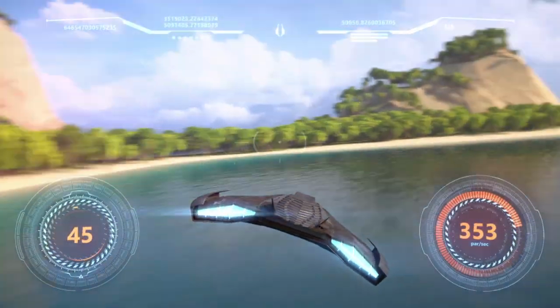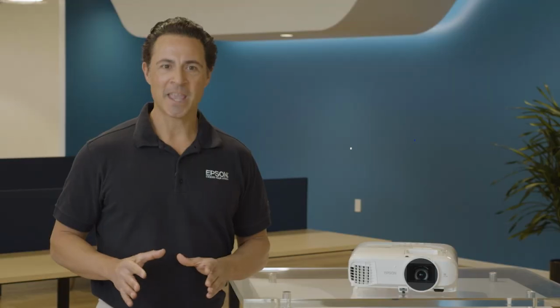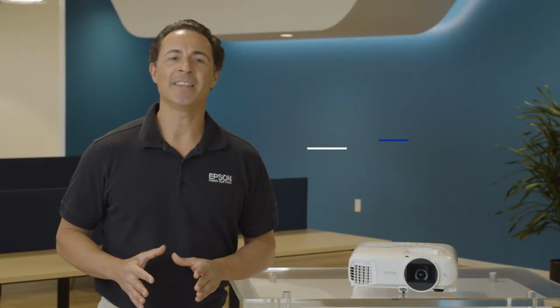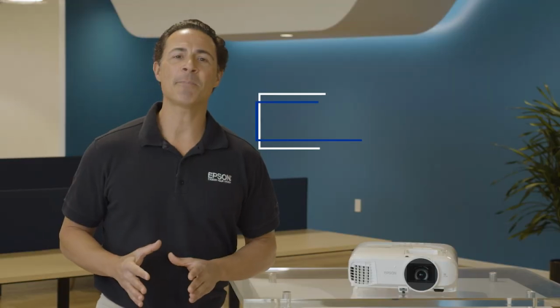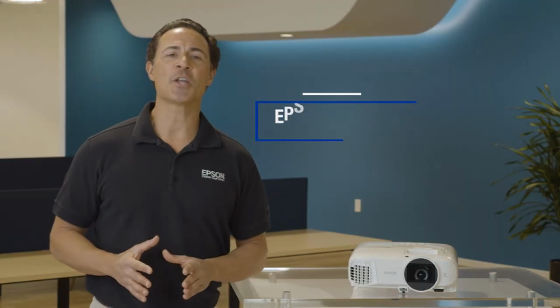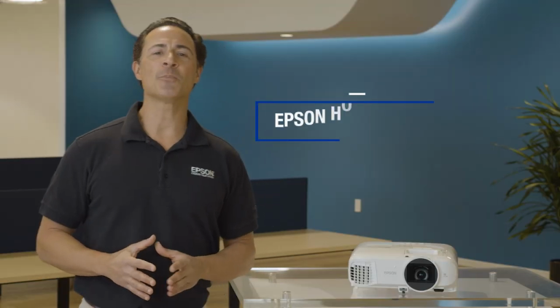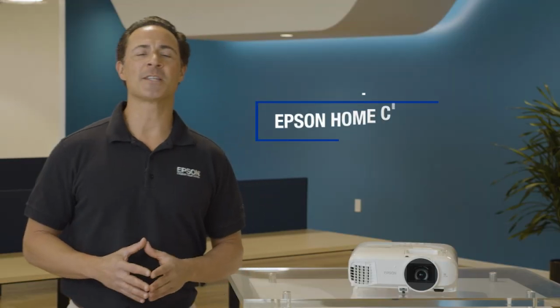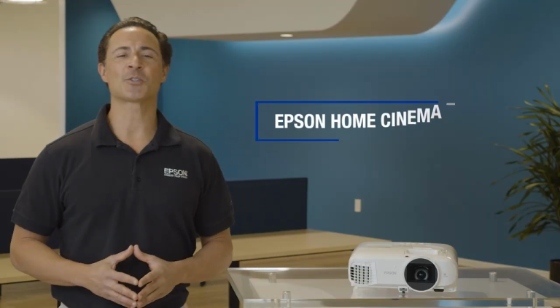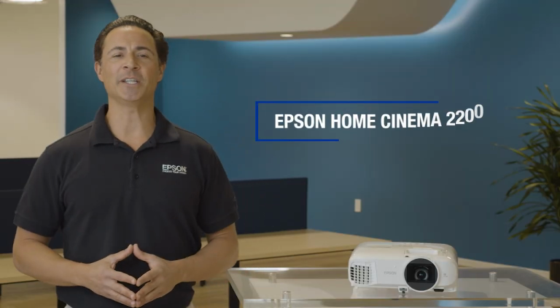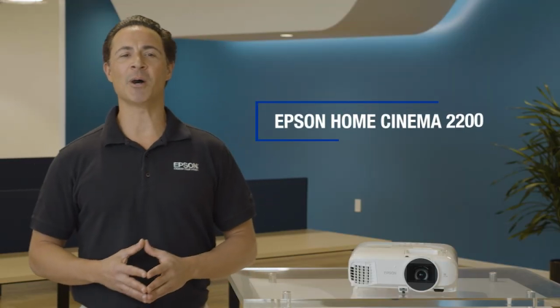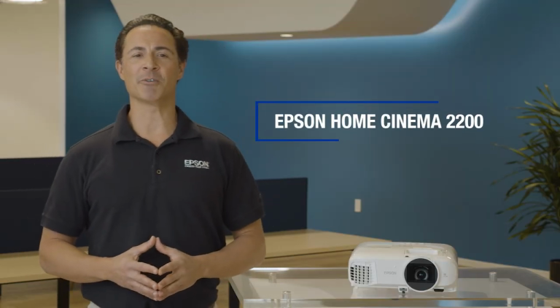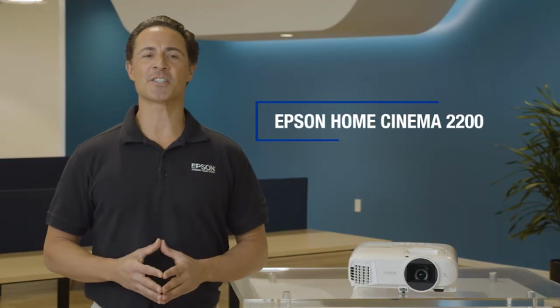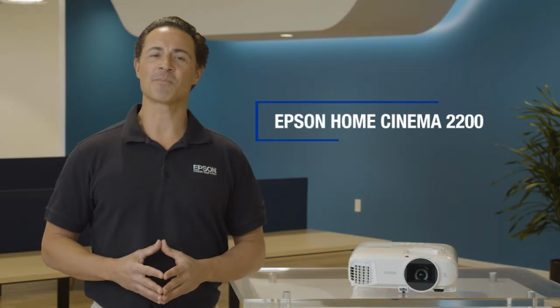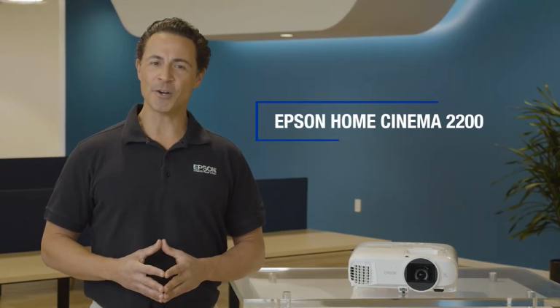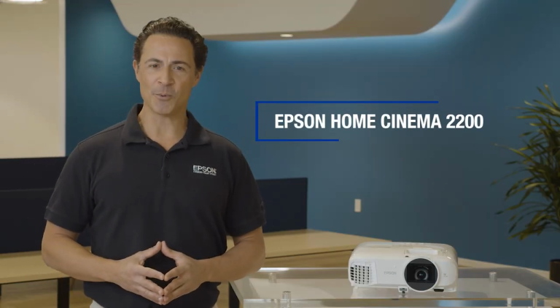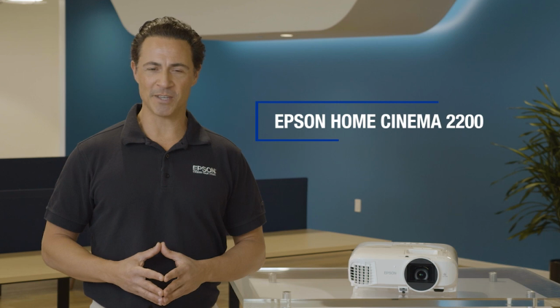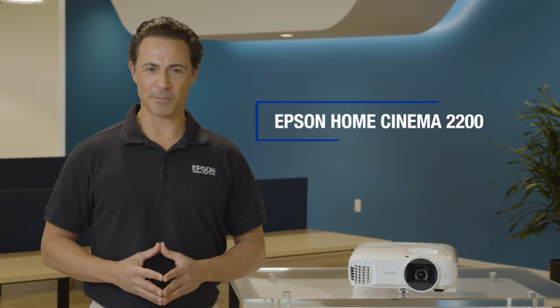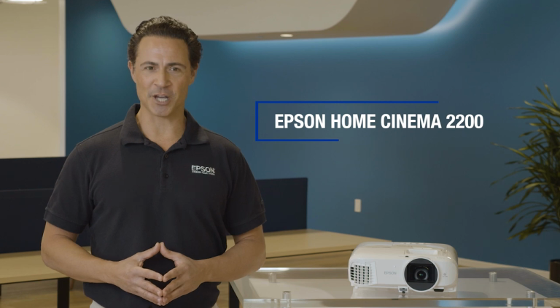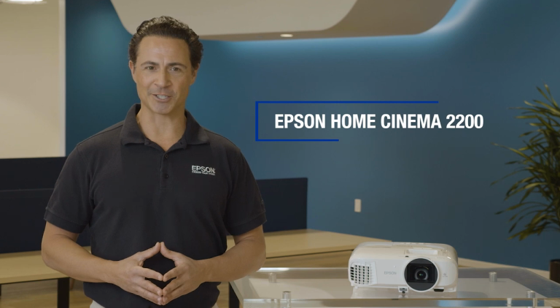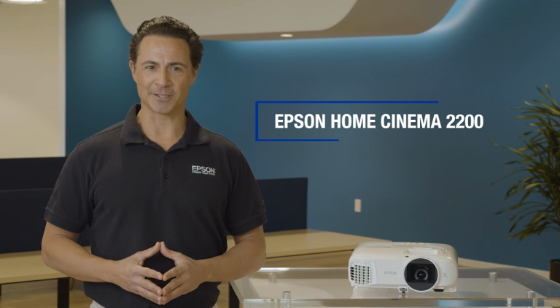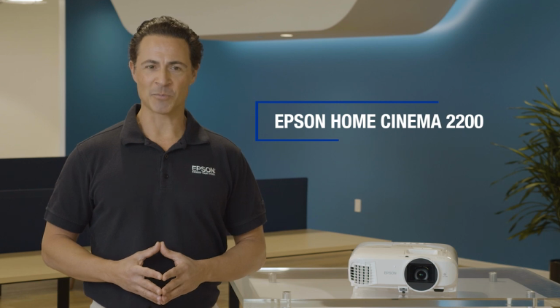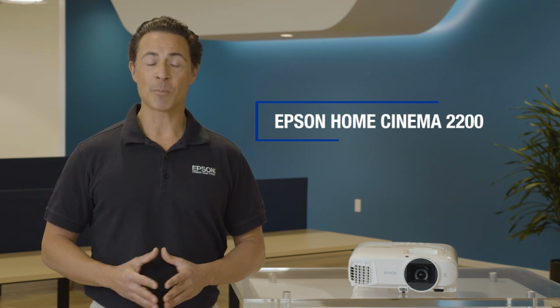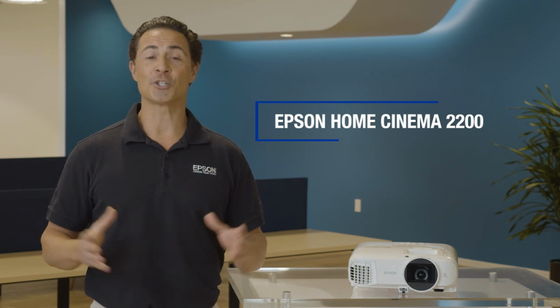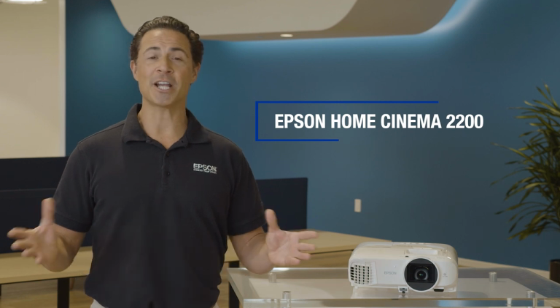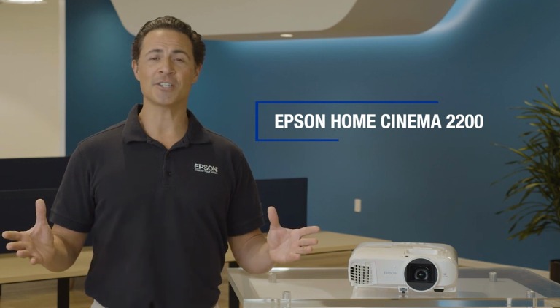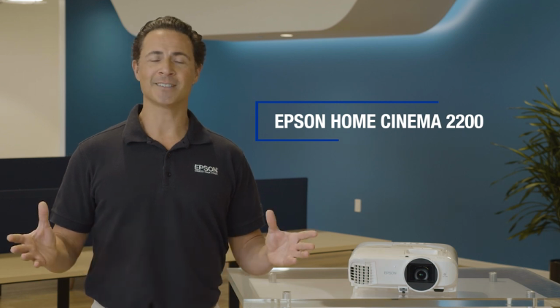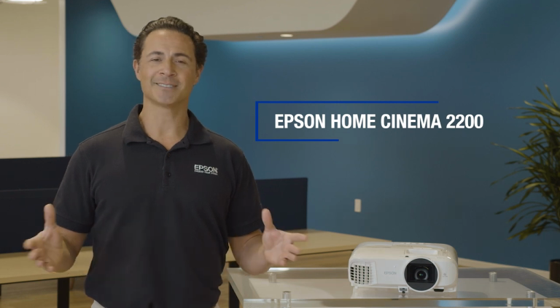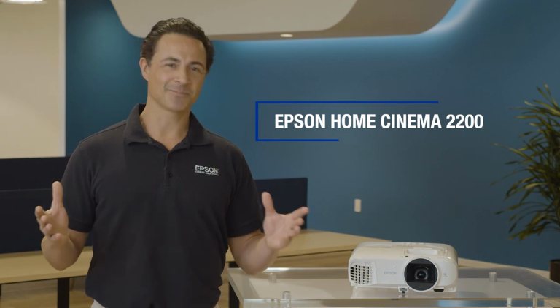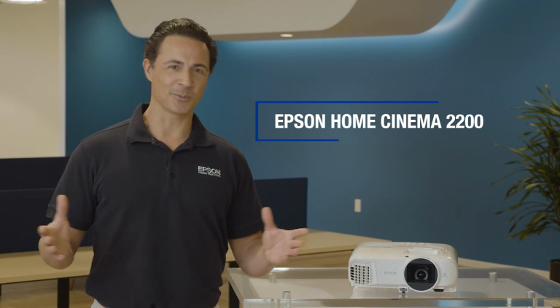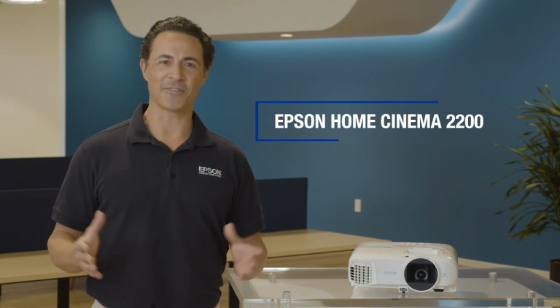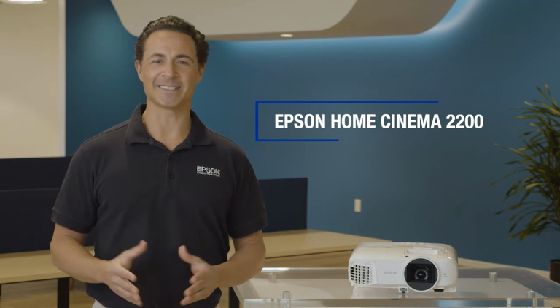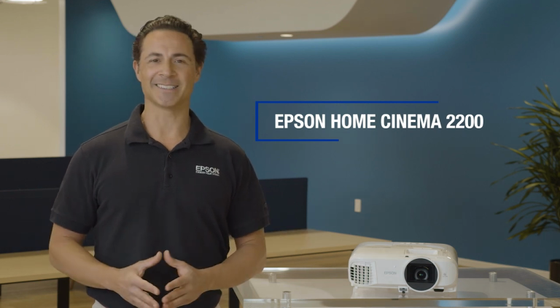The Epson Home Cinema 2200 smart home theater projector. Projection perfected.